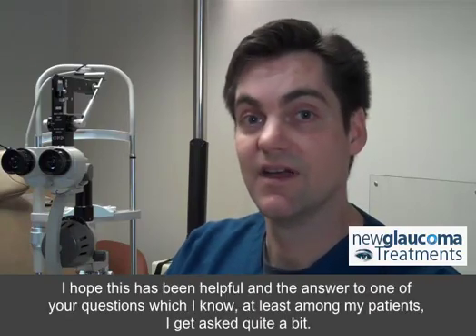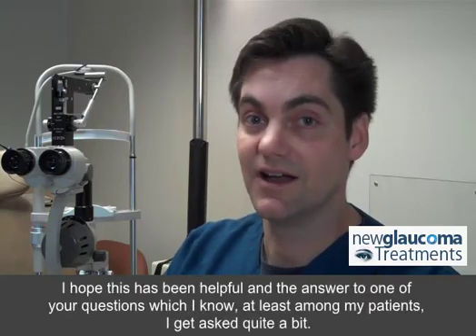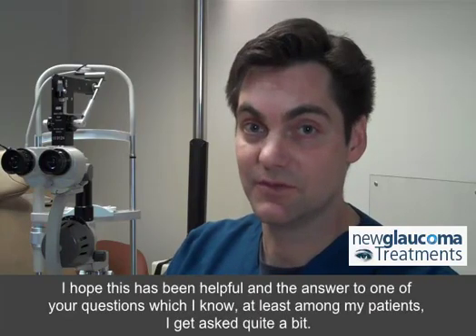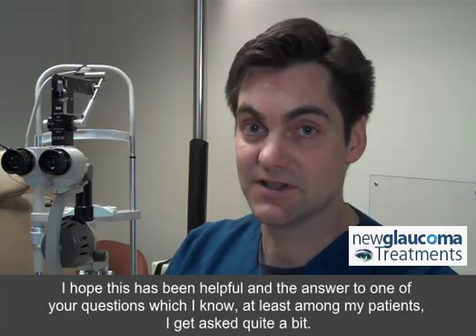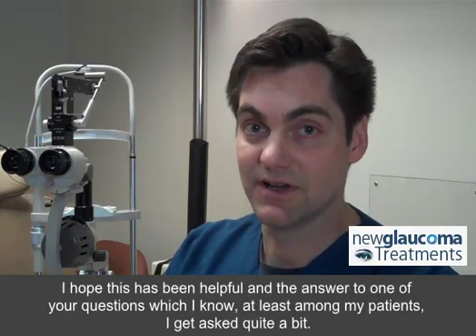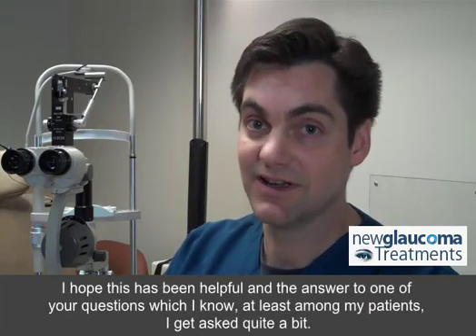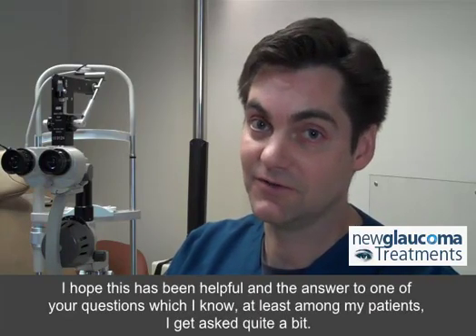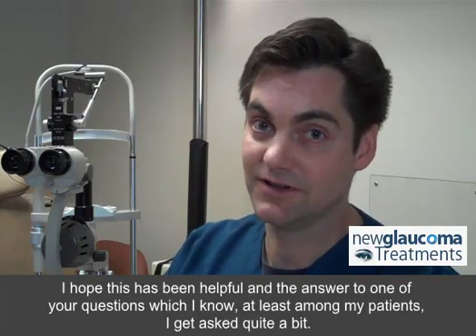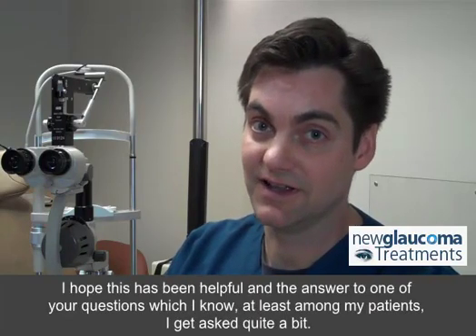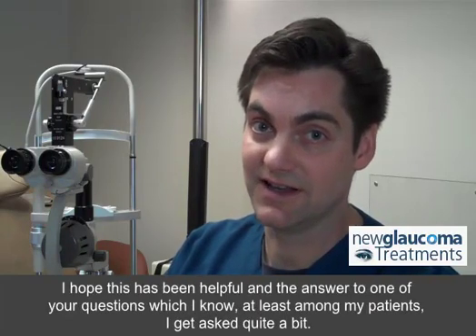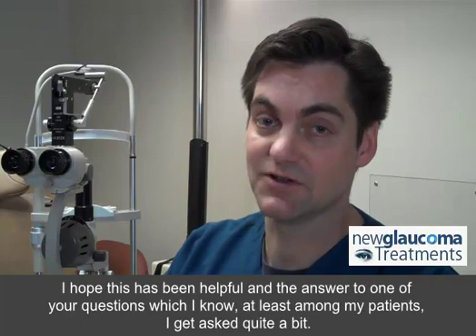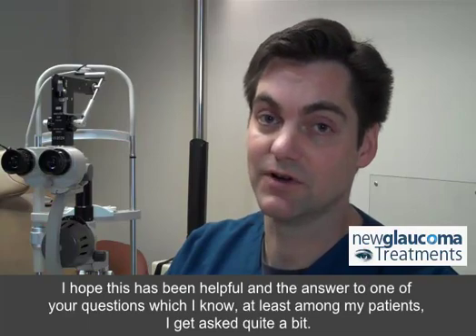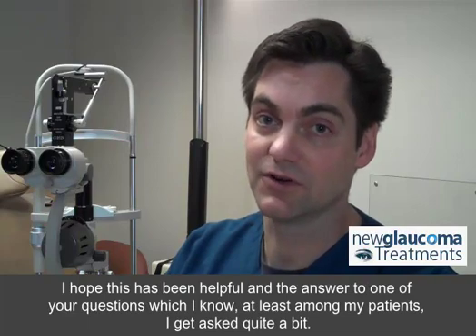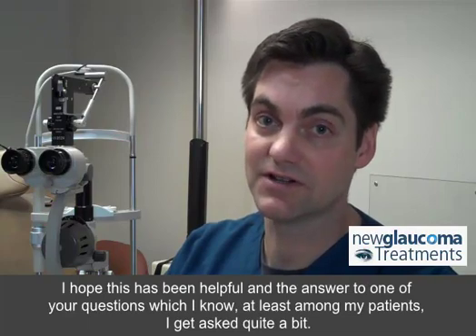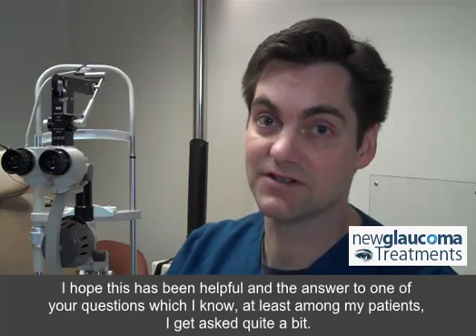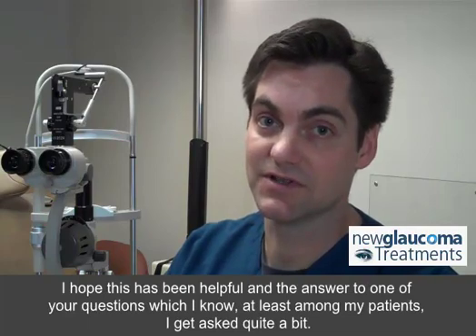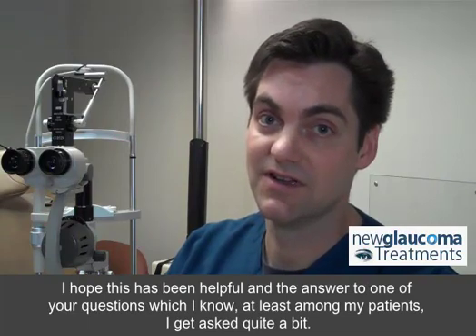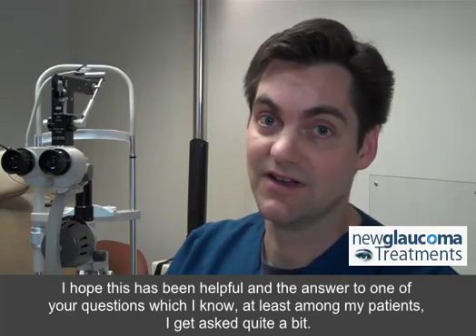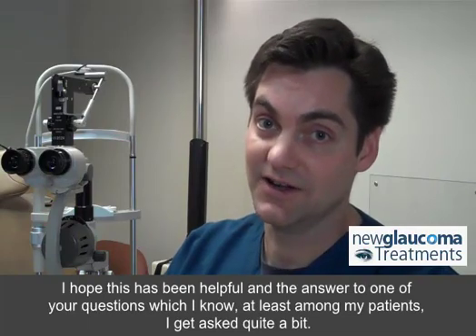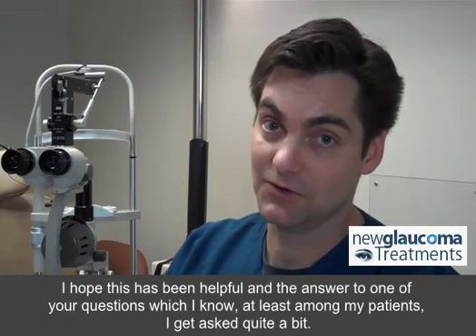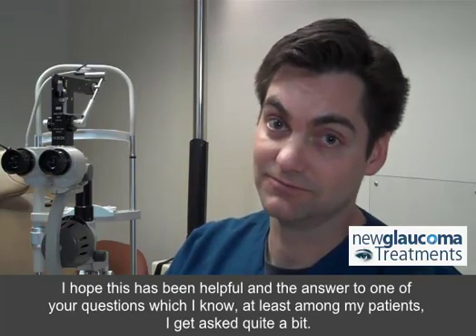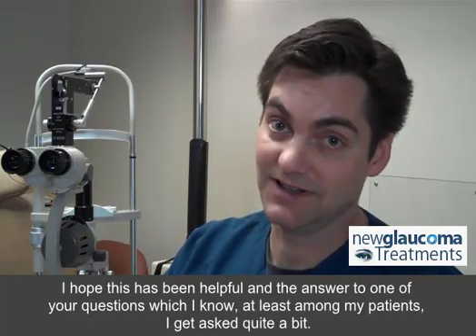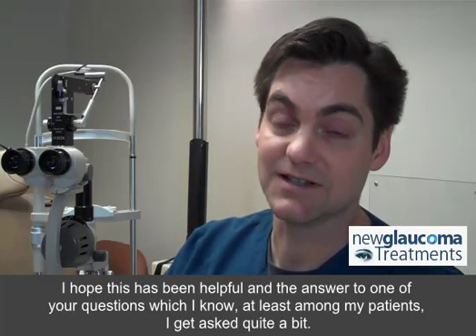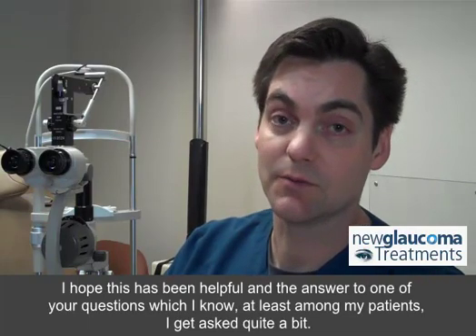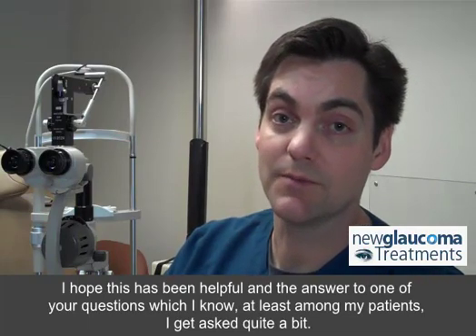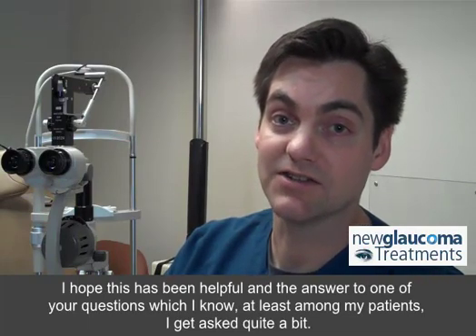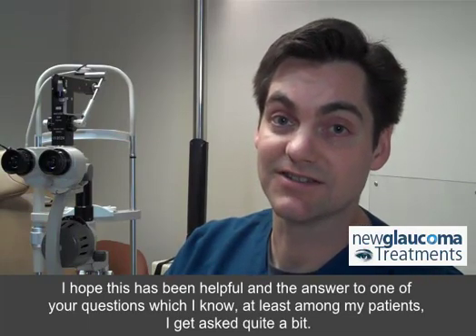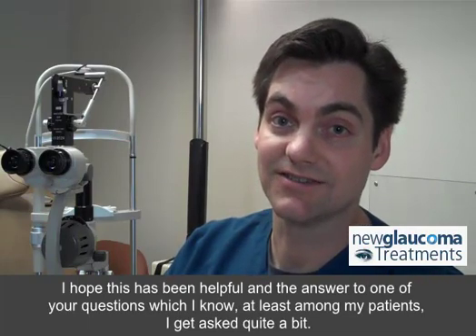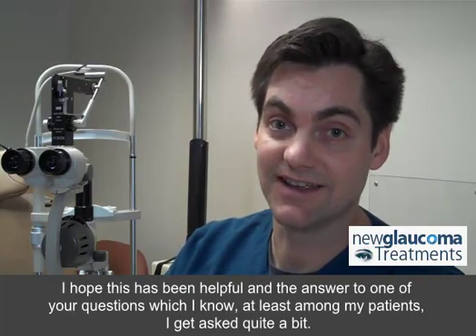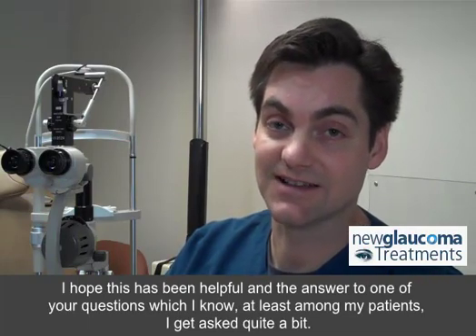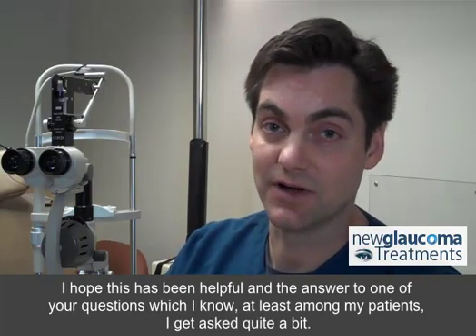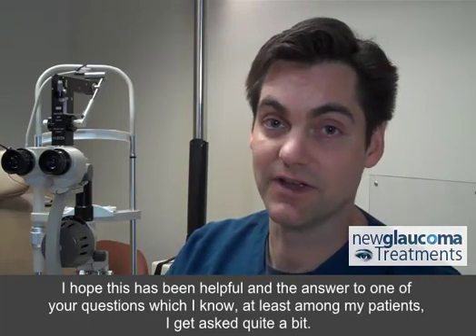I hope this has been helpful and answered one of your questions, which I know, at least among my patients, I get asked quite a bit.